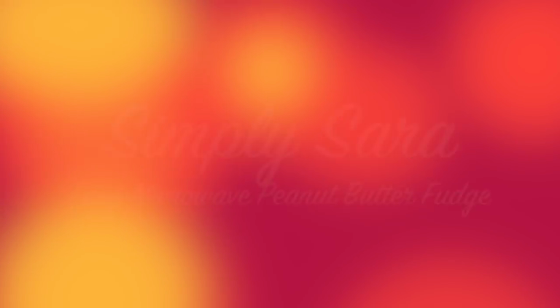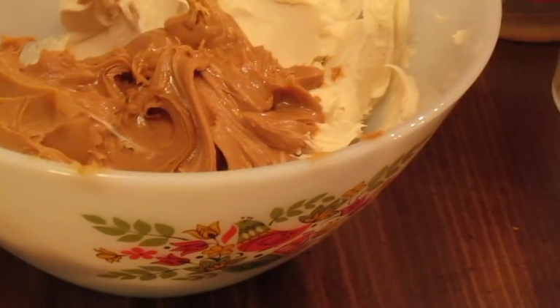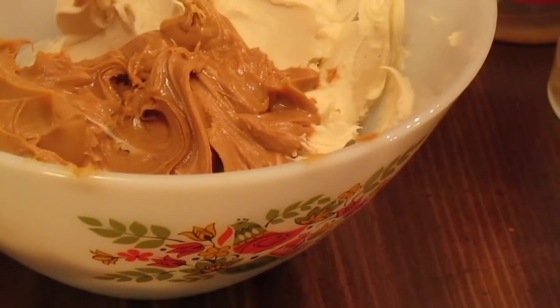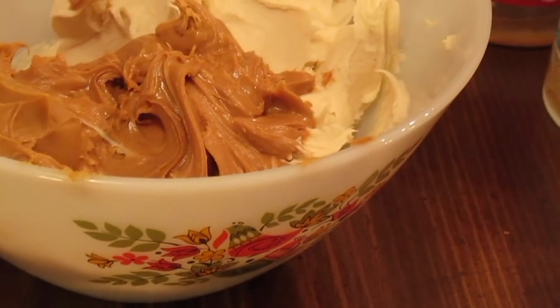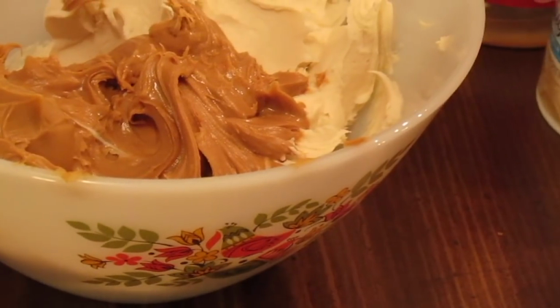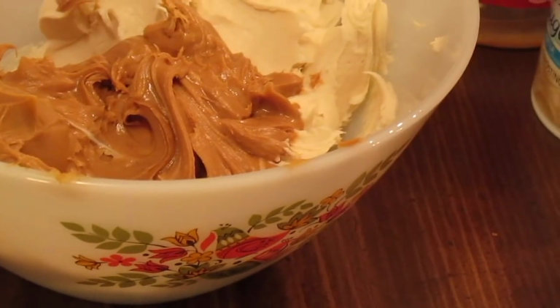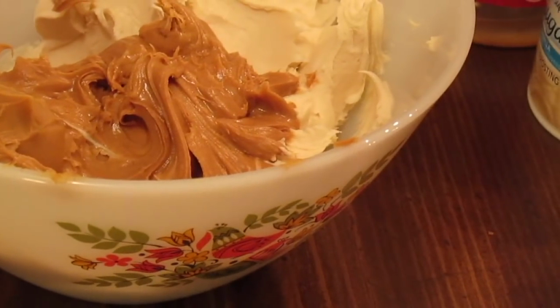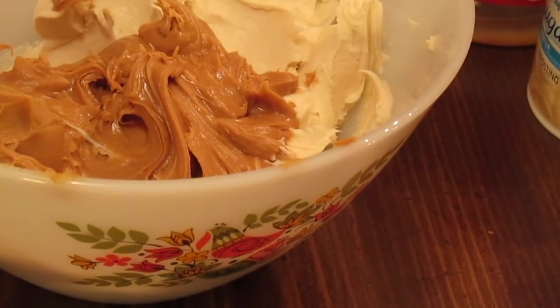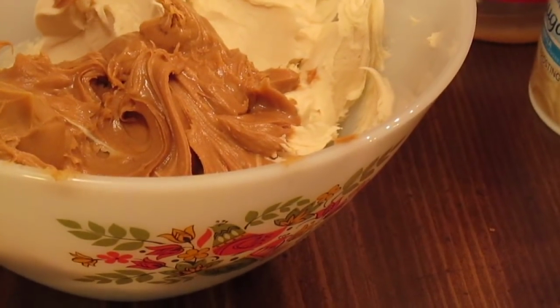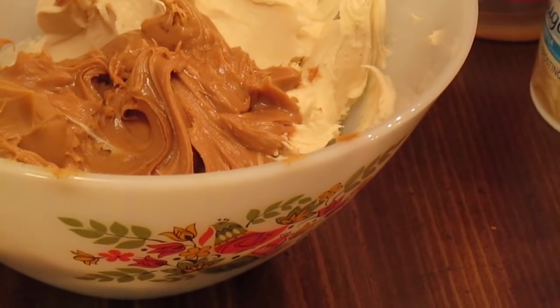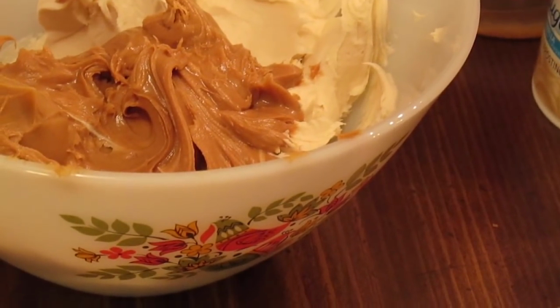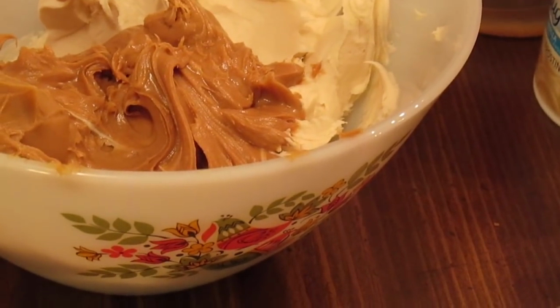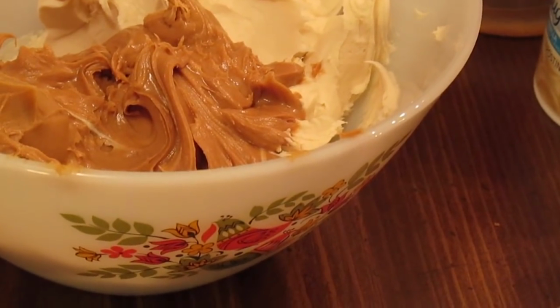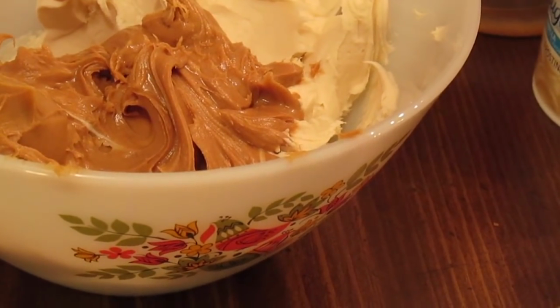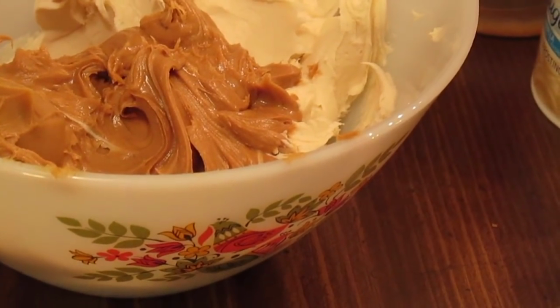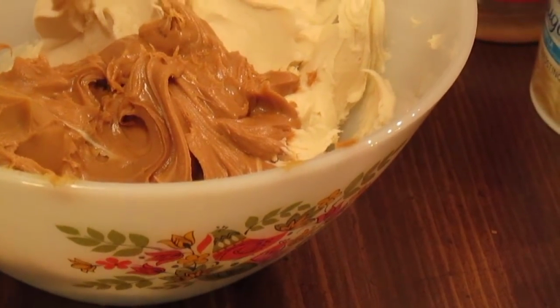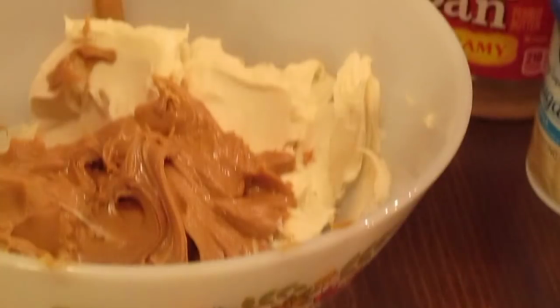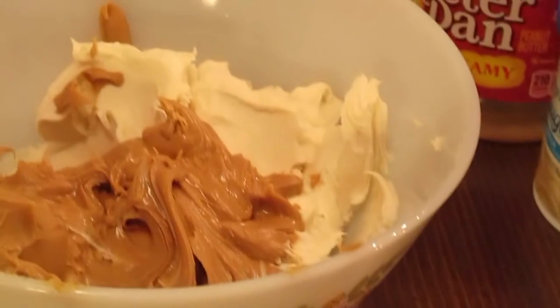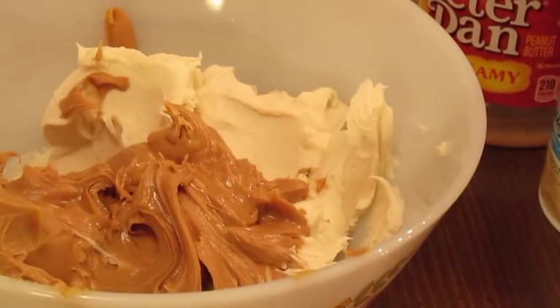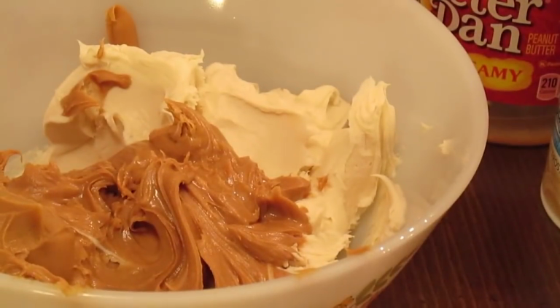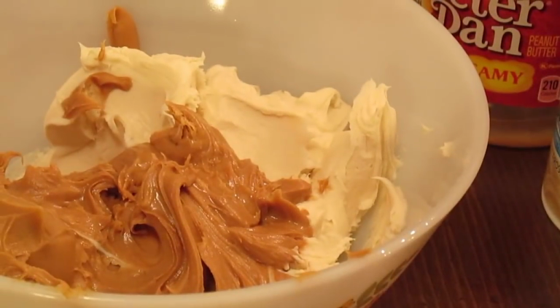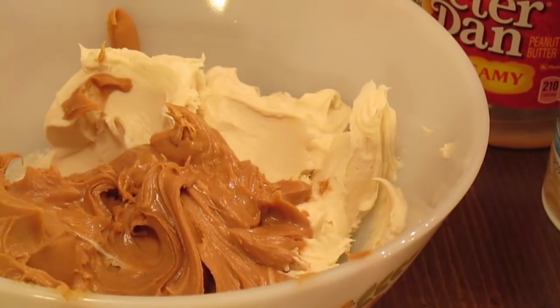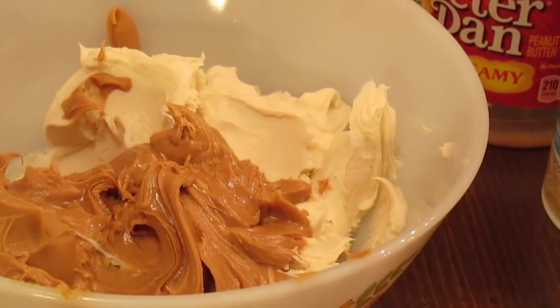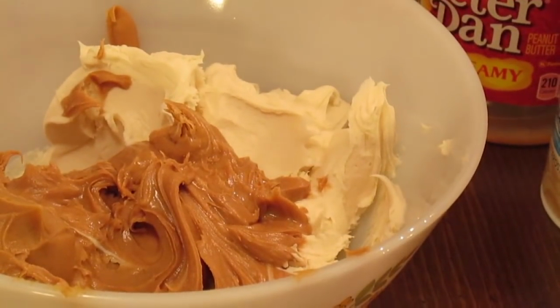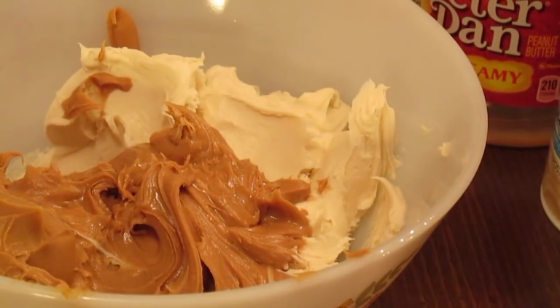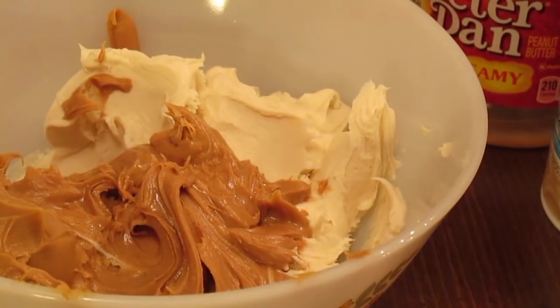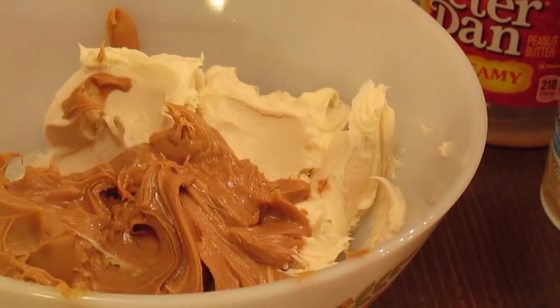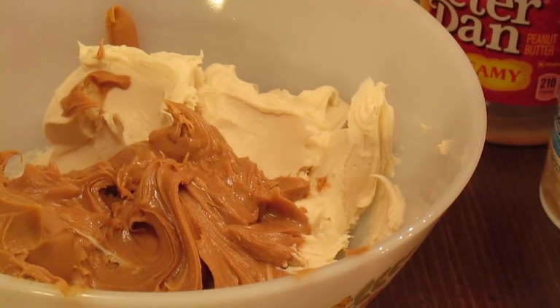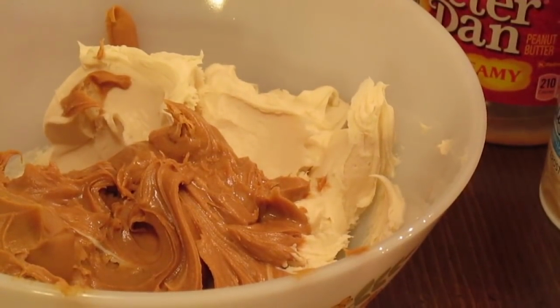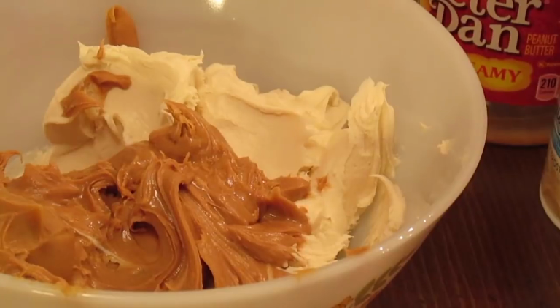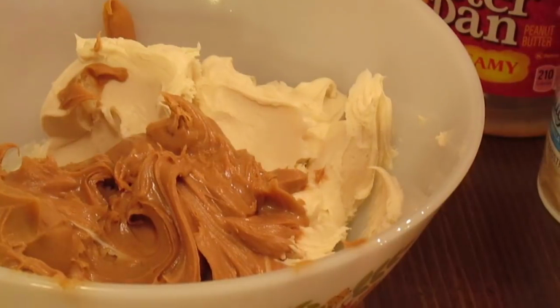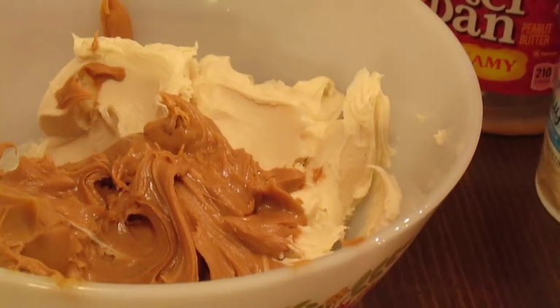Welcome to another episode of Simply Sarah. Today on the show, we're going to be making easy microwave peanut butter fudge.